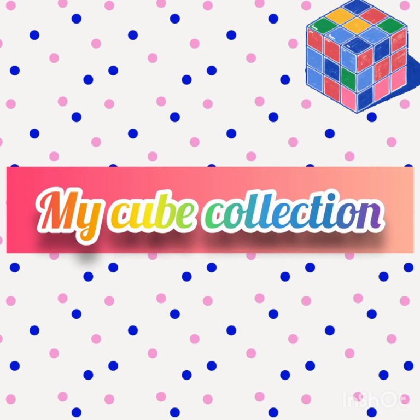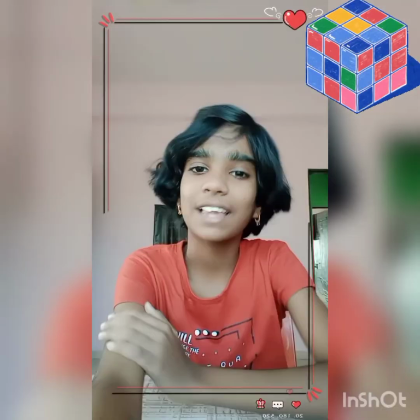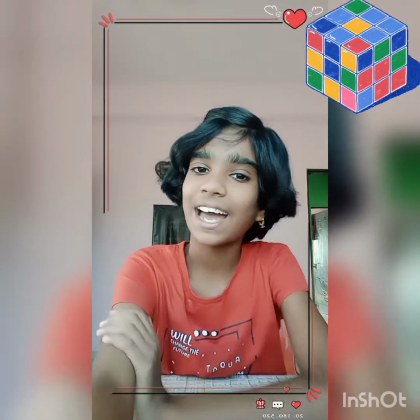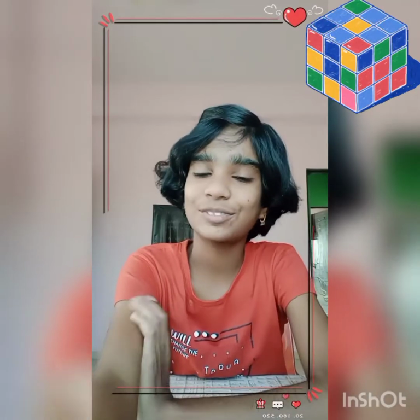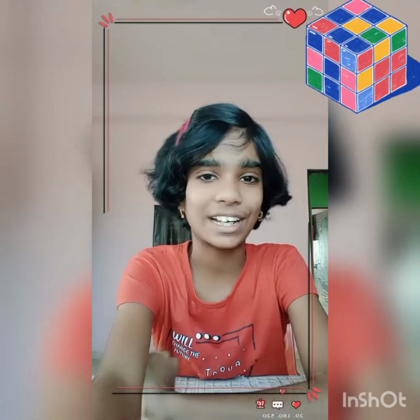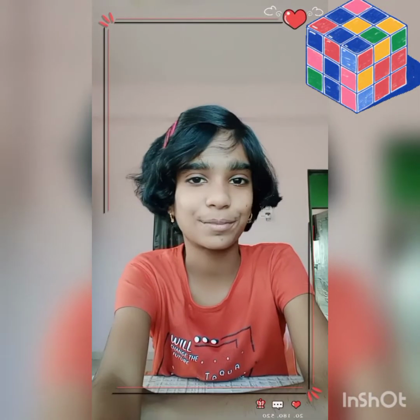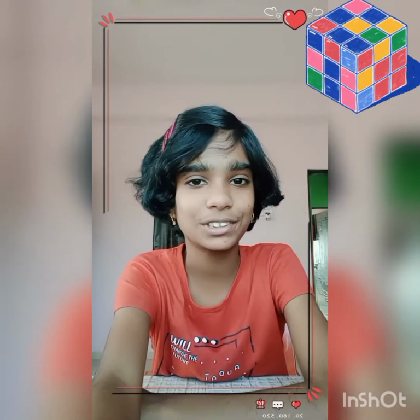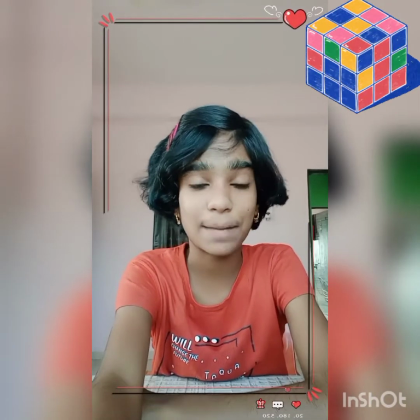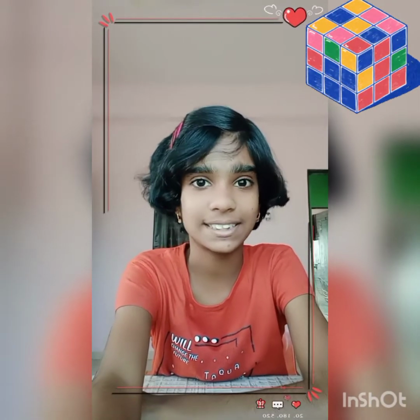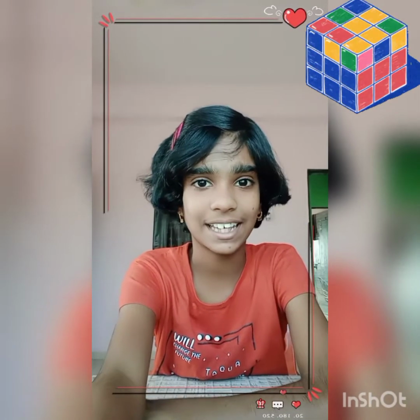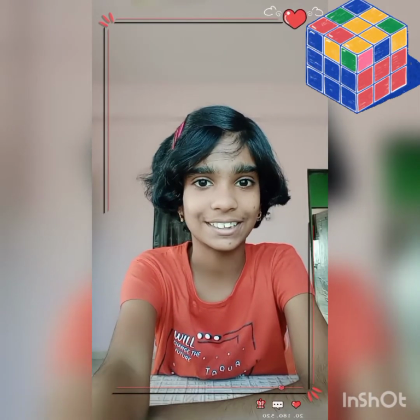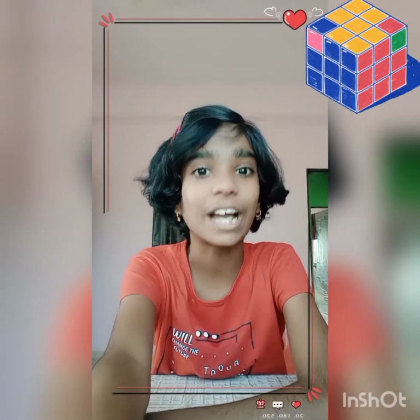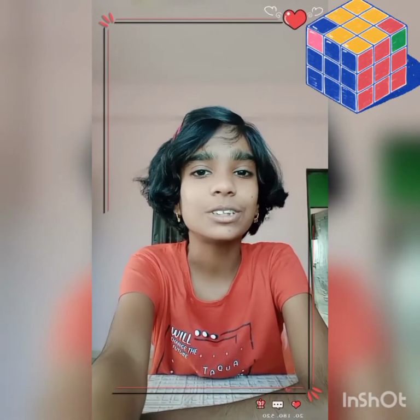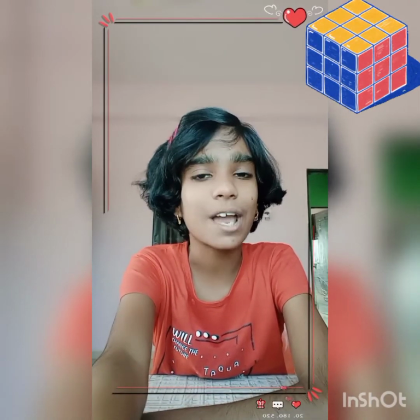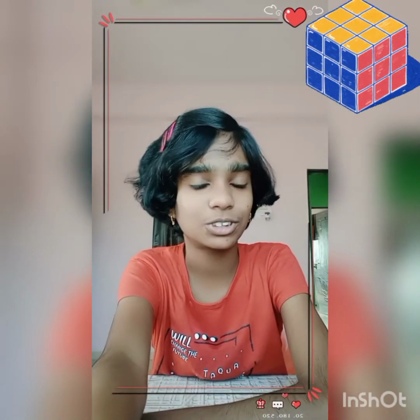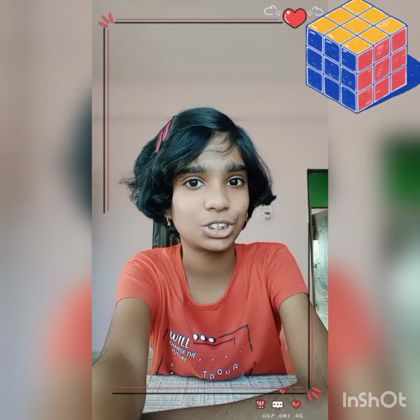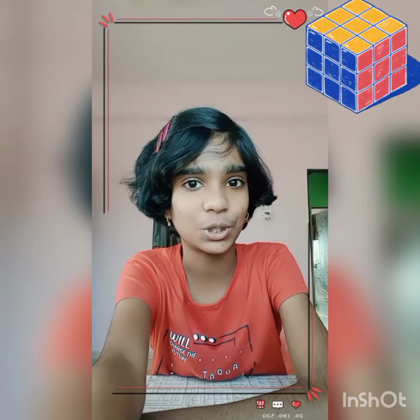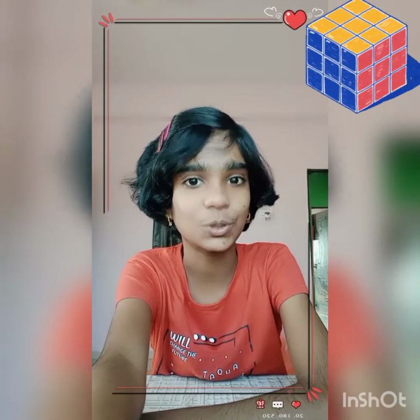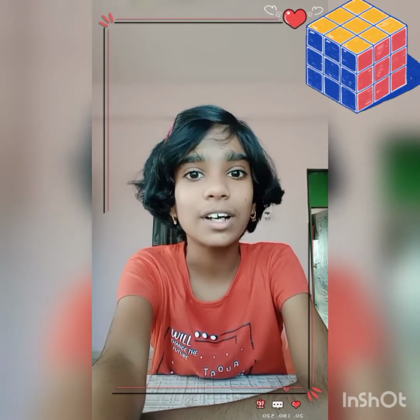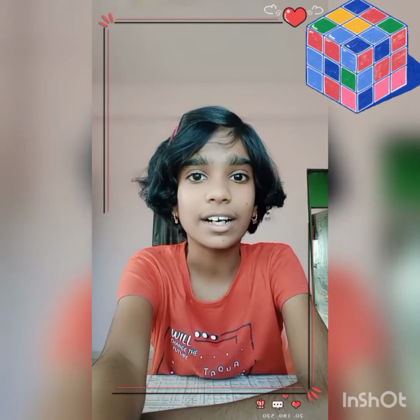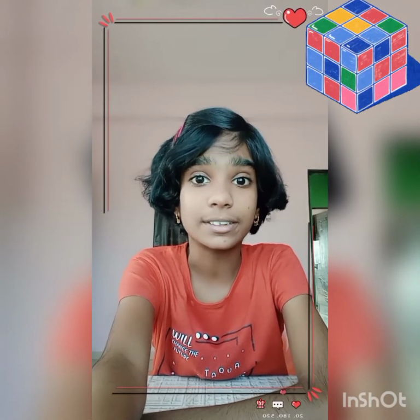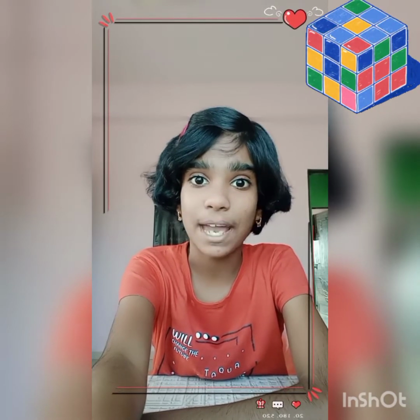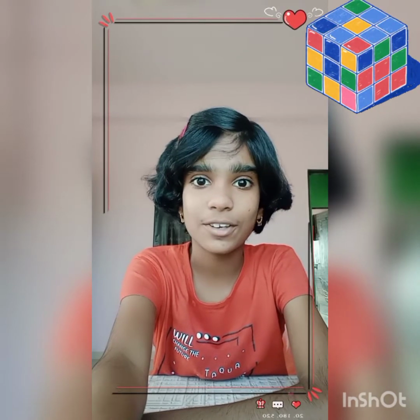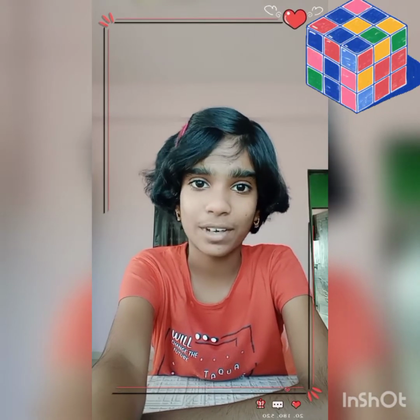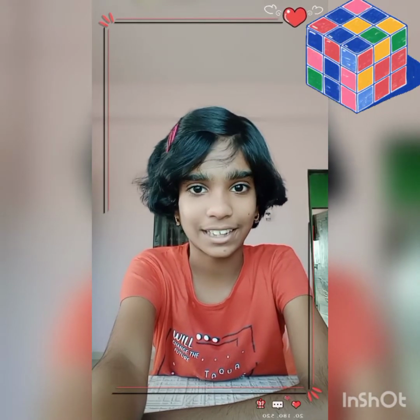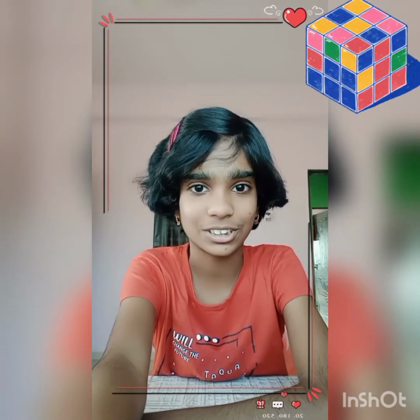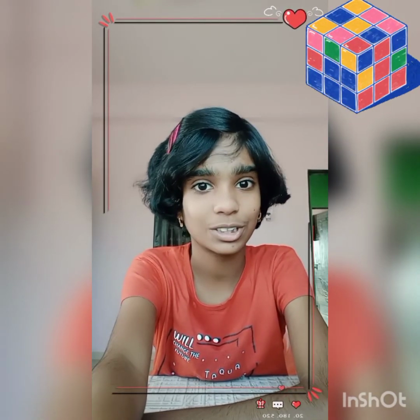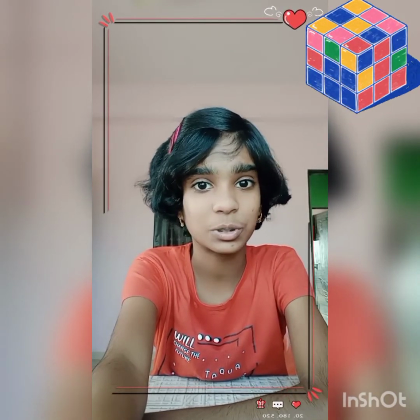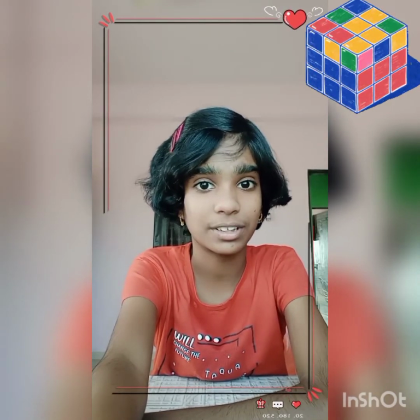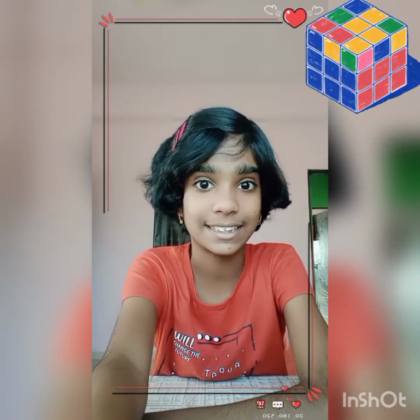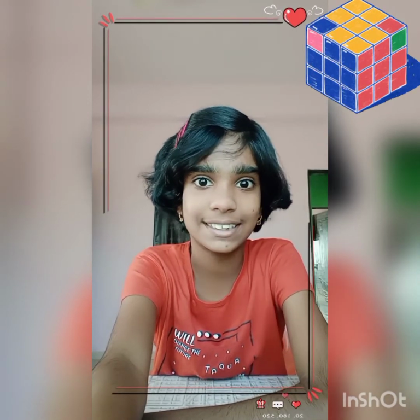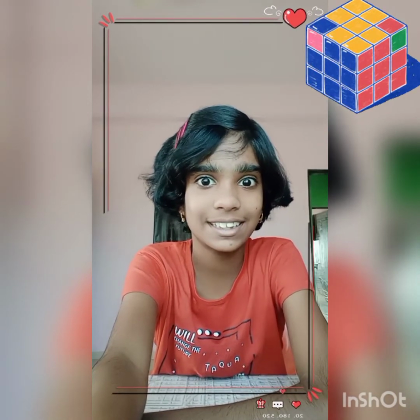Hi, welcome to Amazing Ashna. Today I'm going to show you my cube collection. So, let's see it.